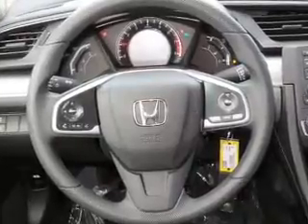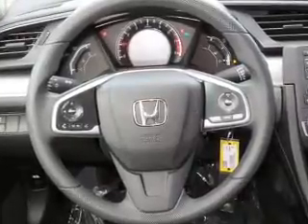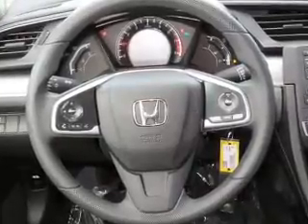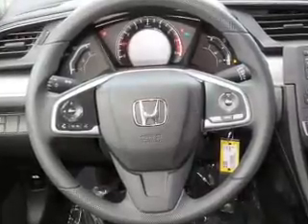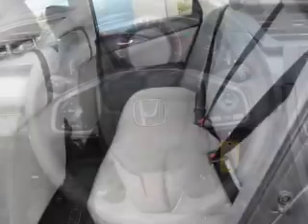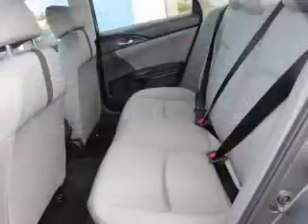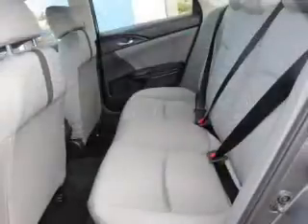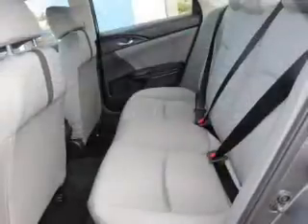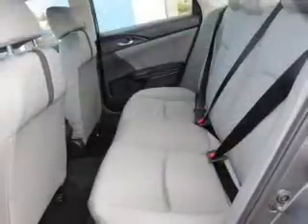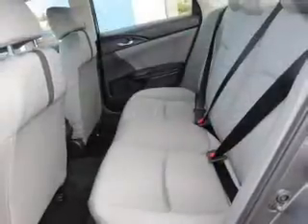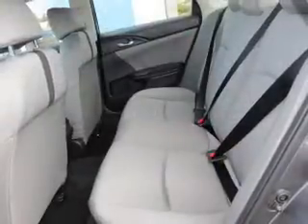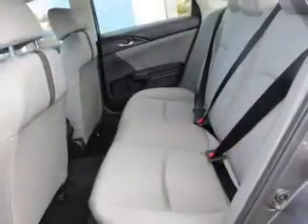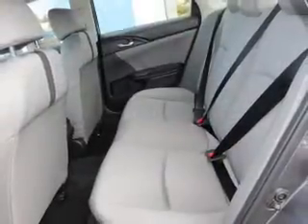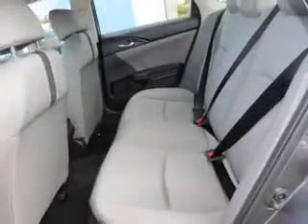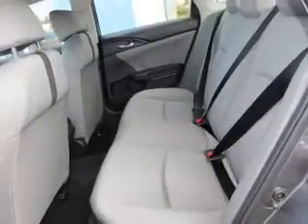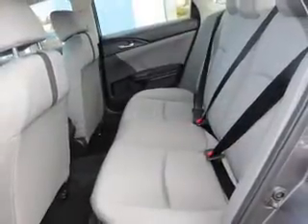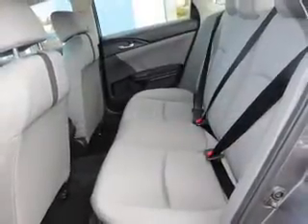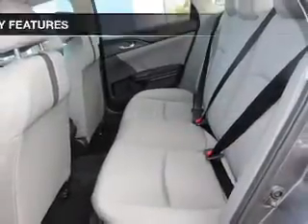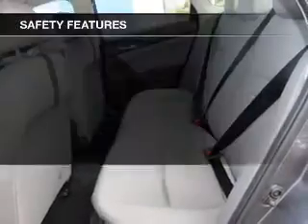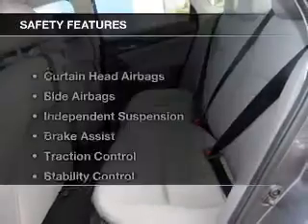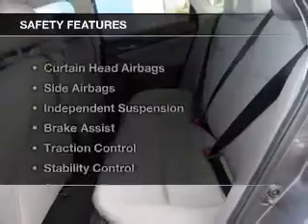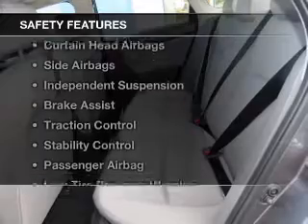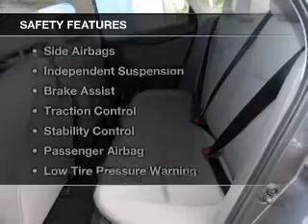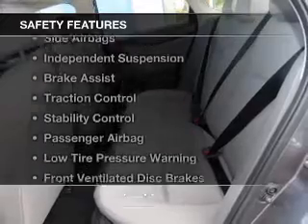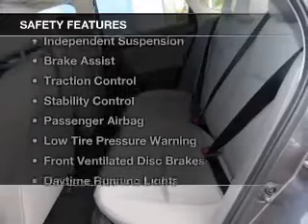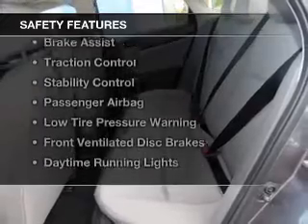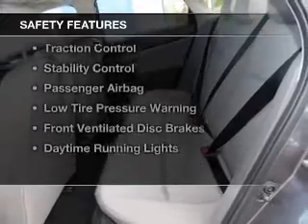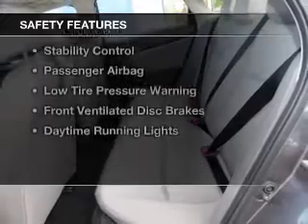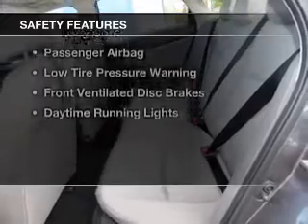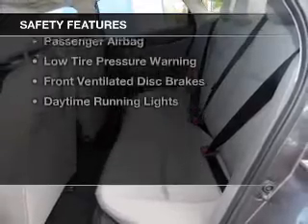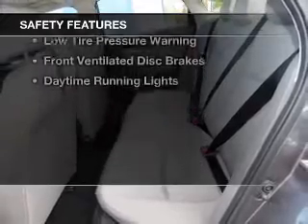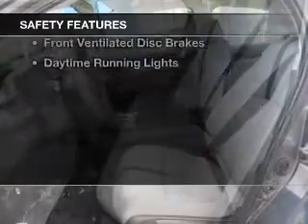Cruise control, keyless entry, privacy glass, and air conditioning. Safety was made a priority with these features.